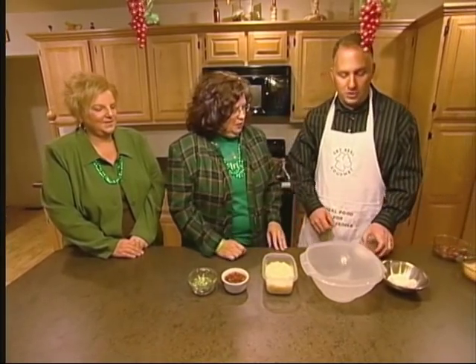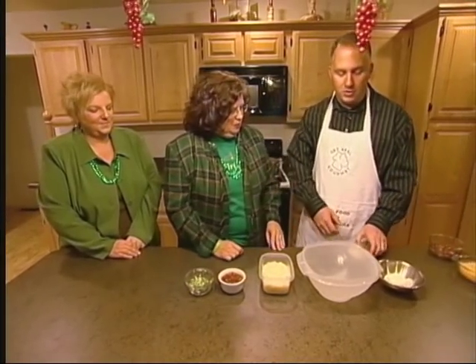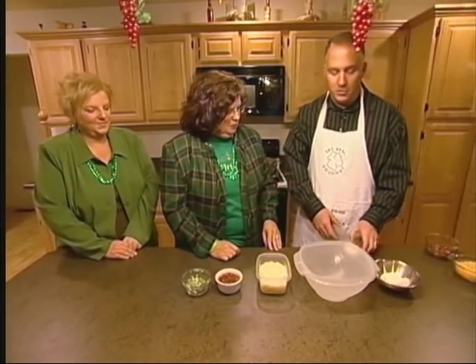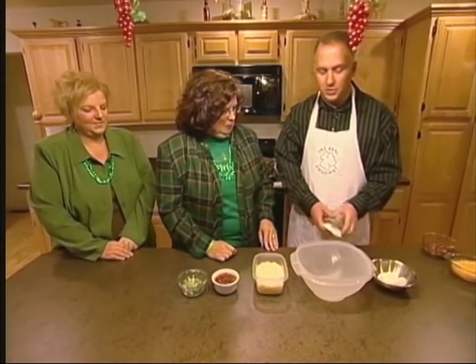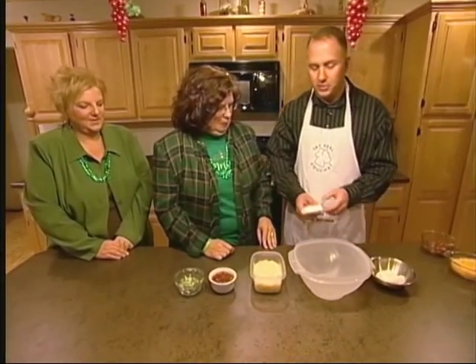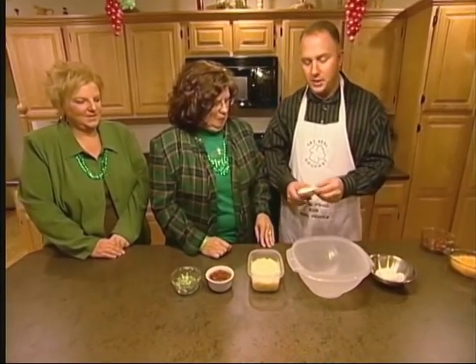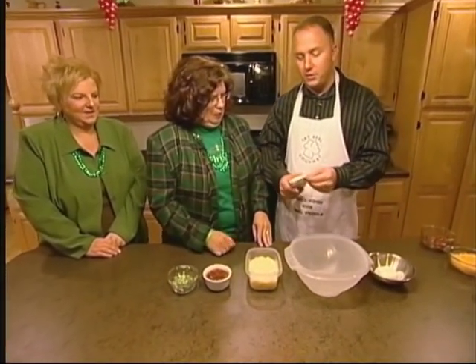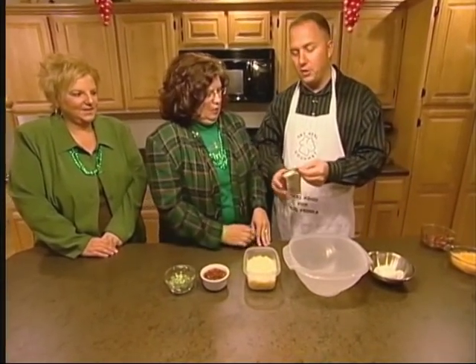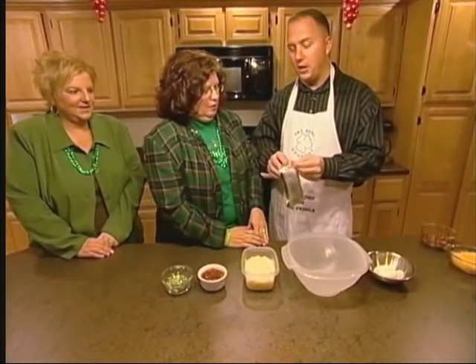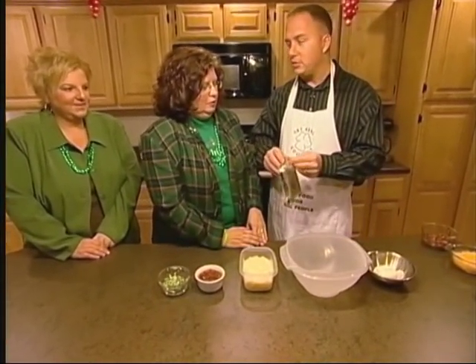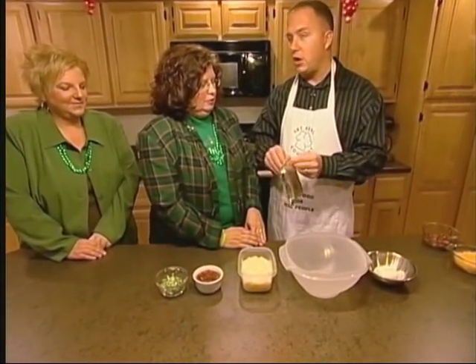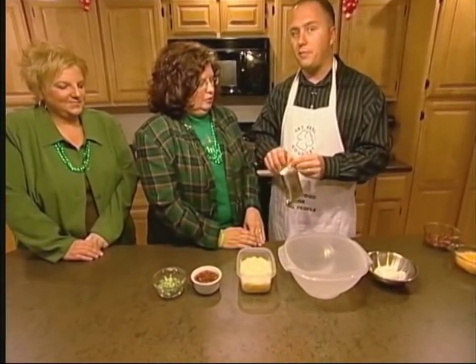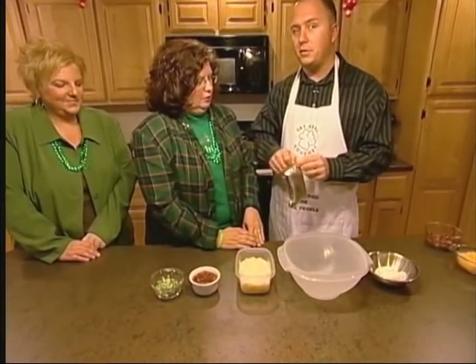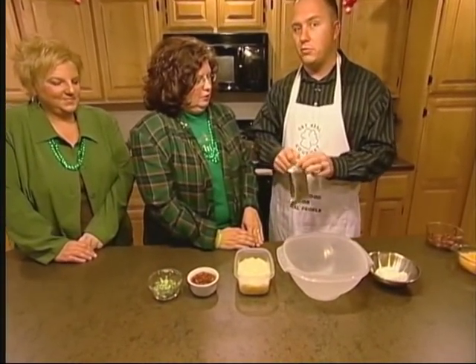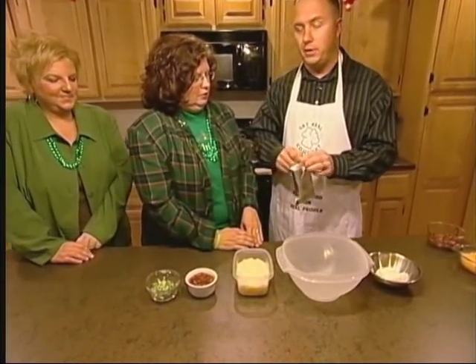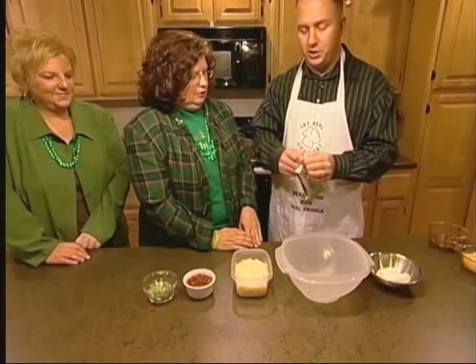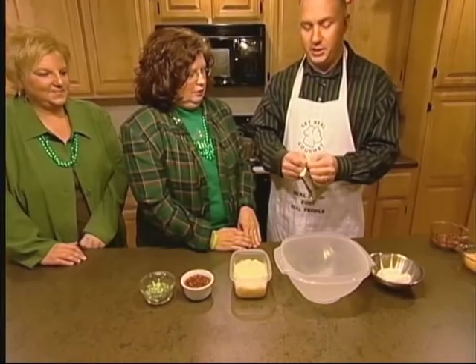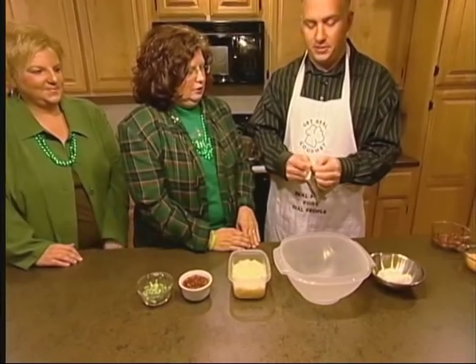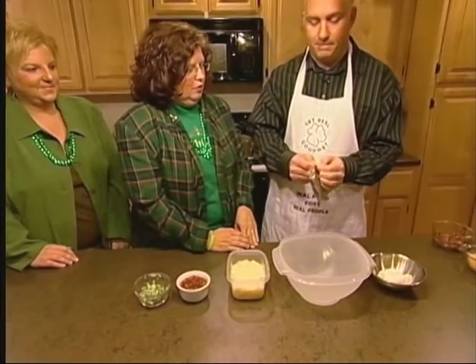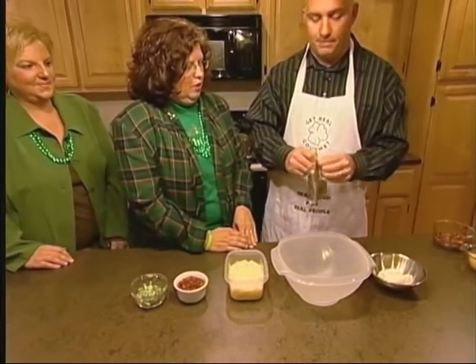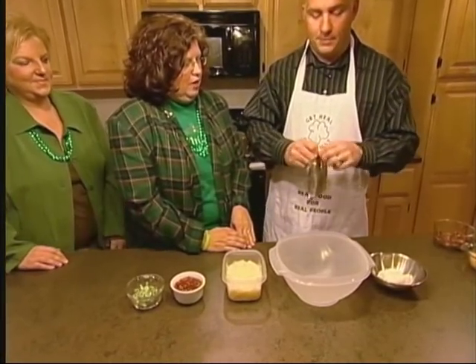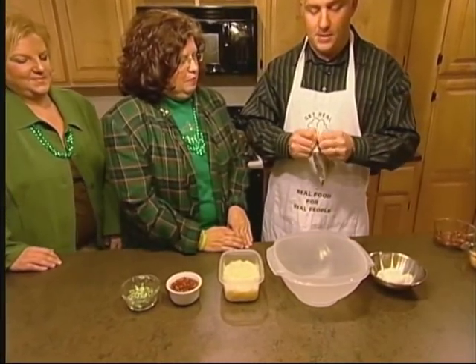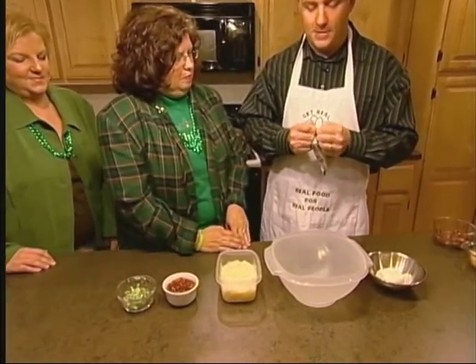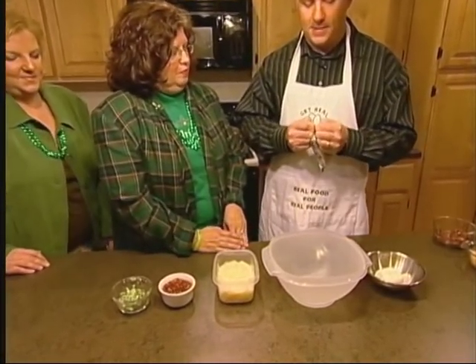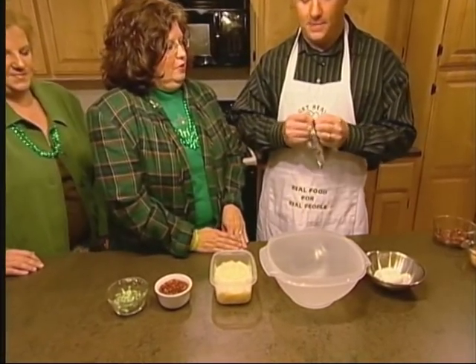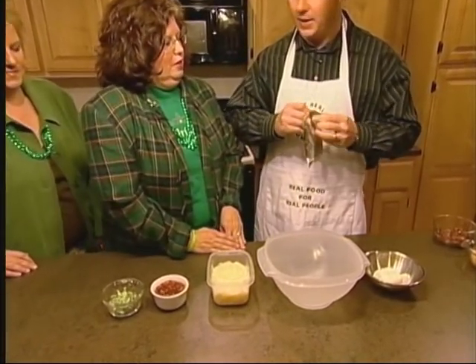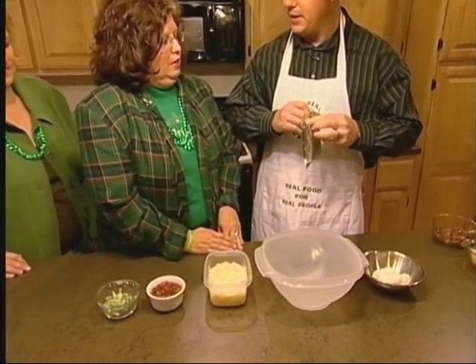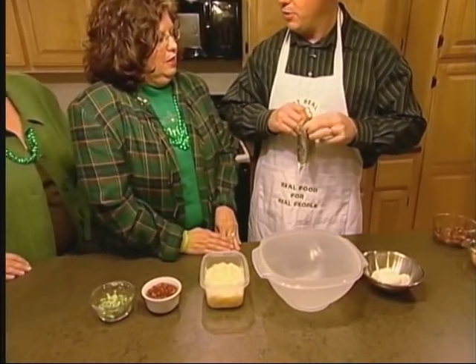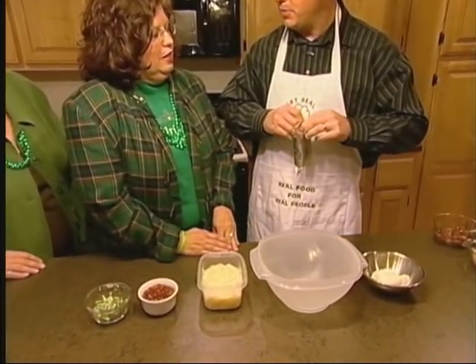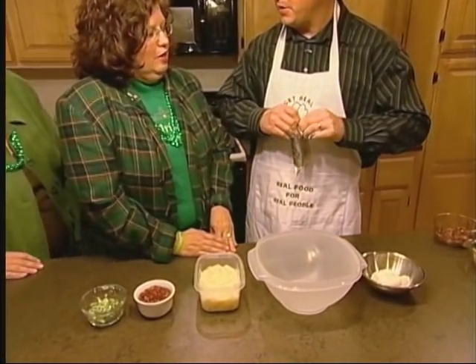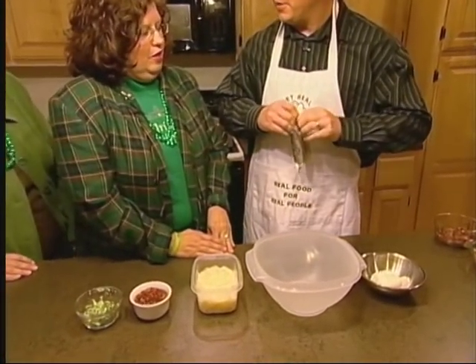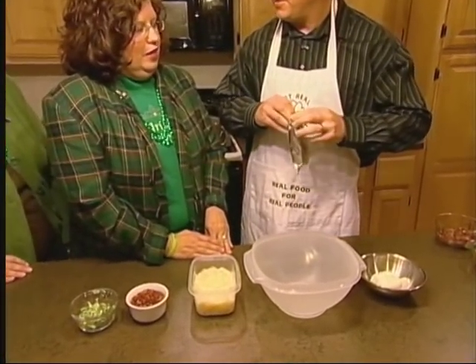What you're going to do is take your softened cream cheese. If I can get it open here.